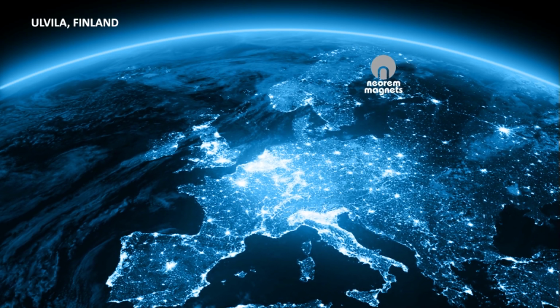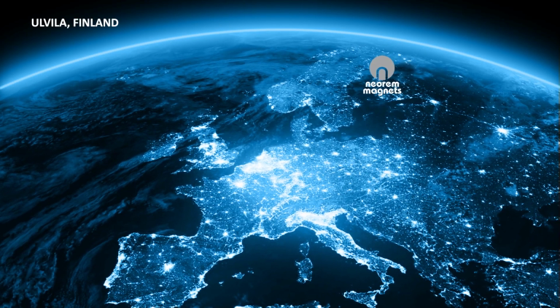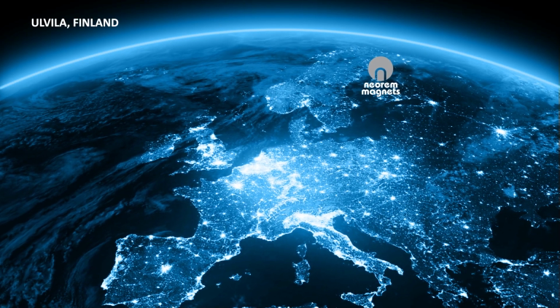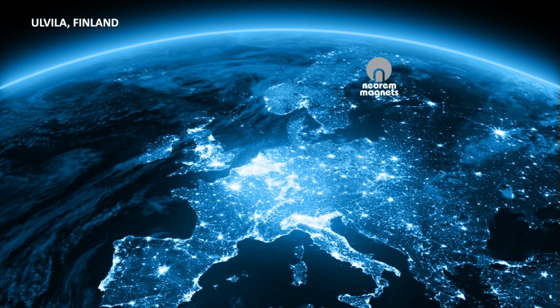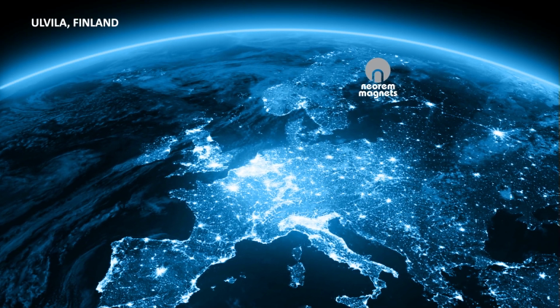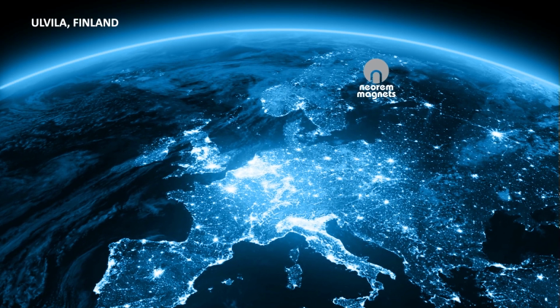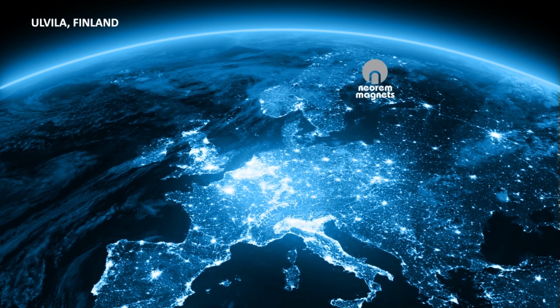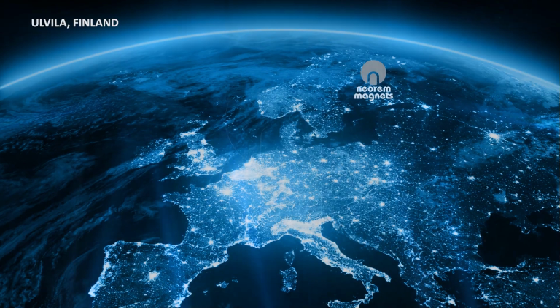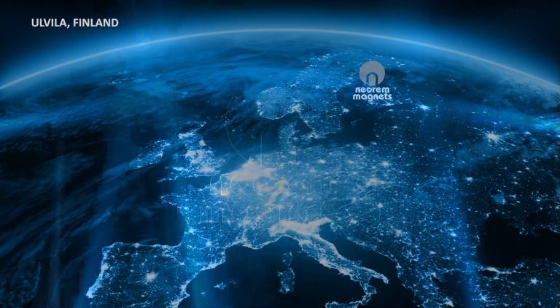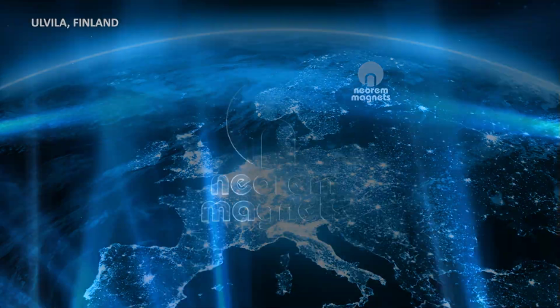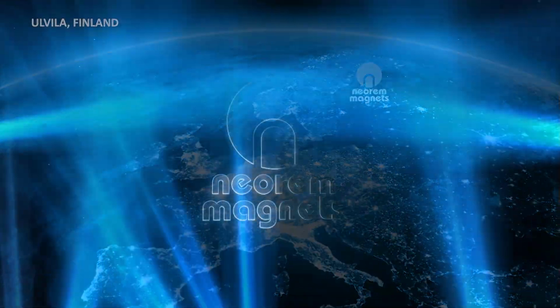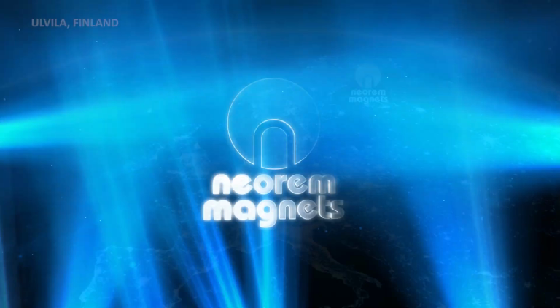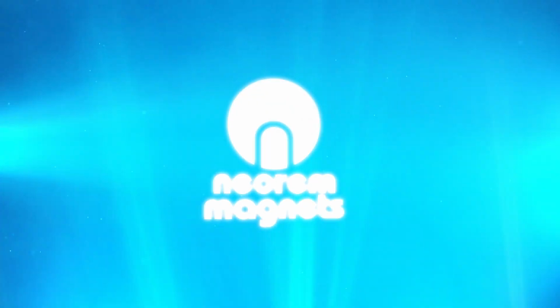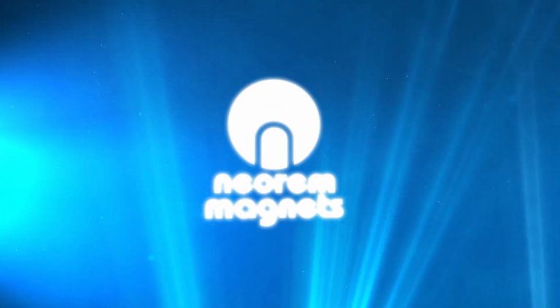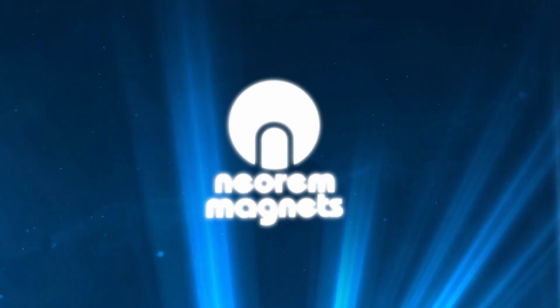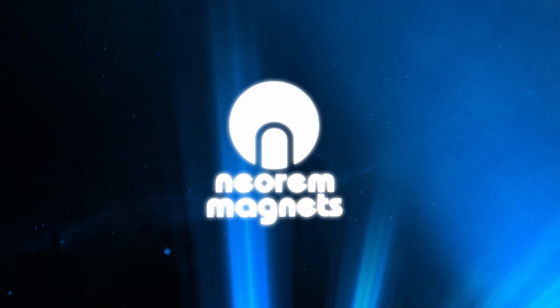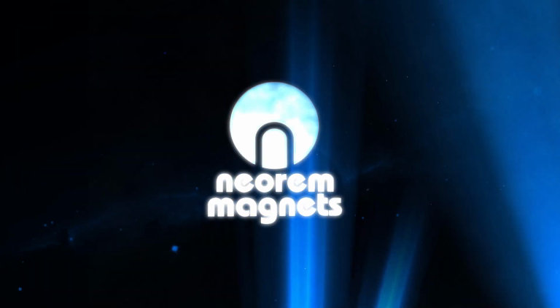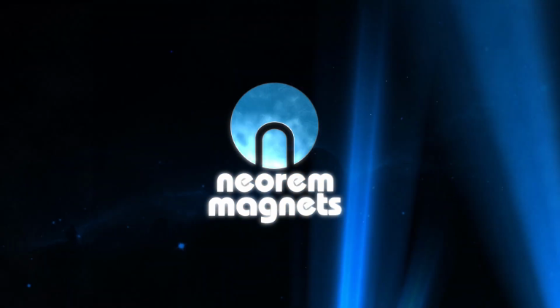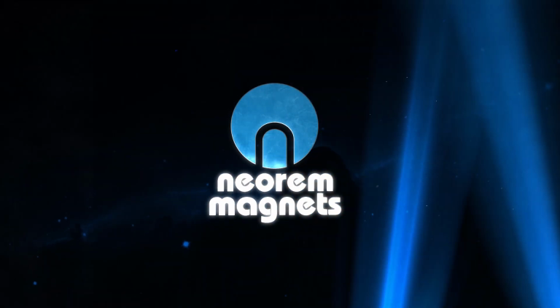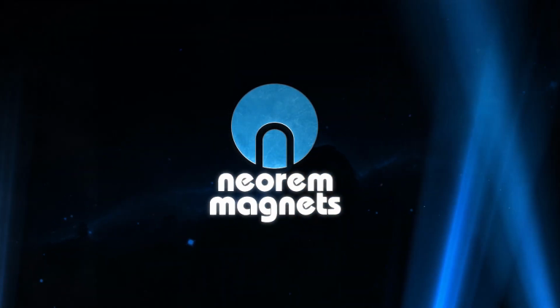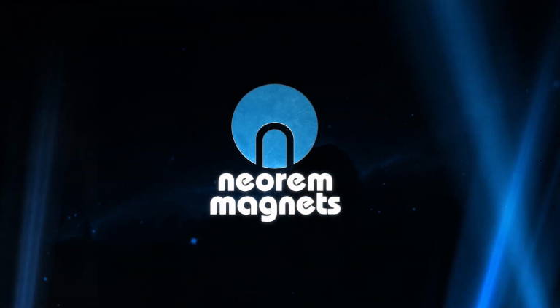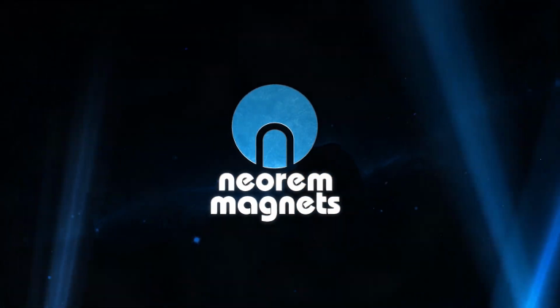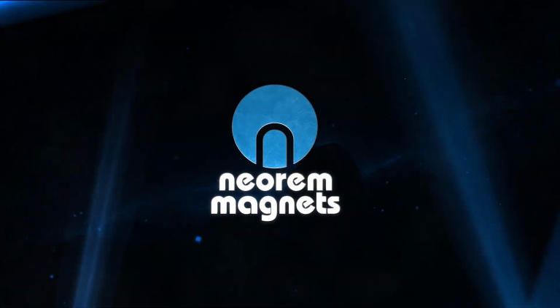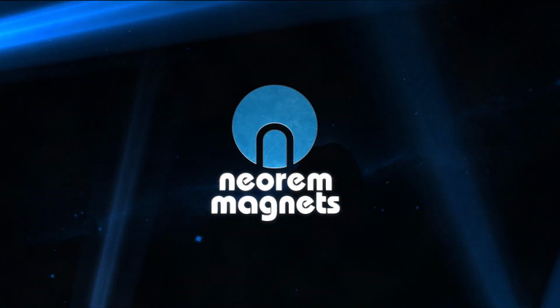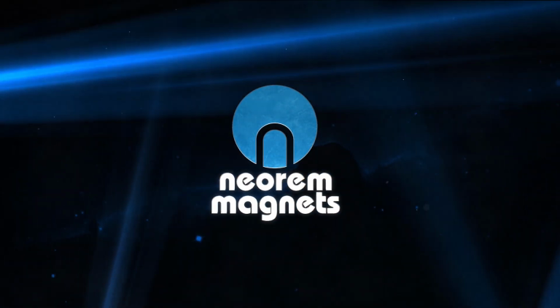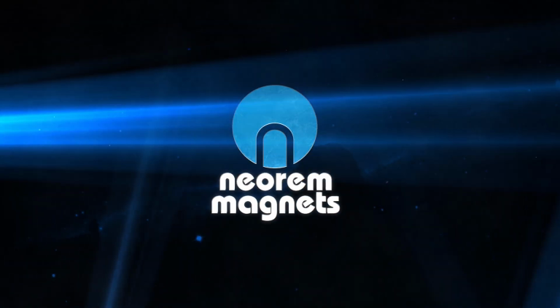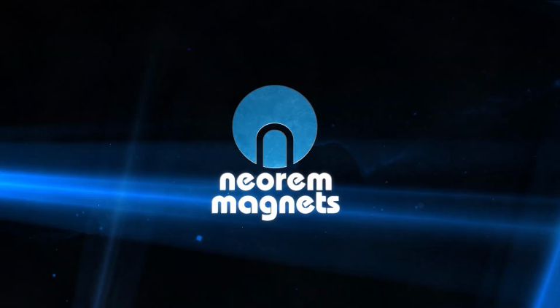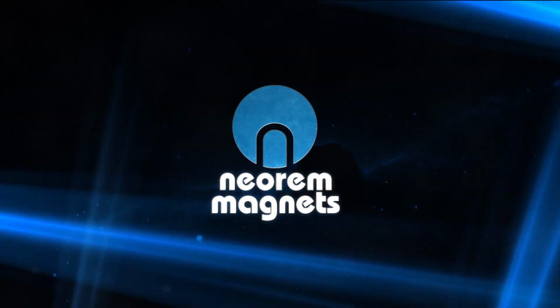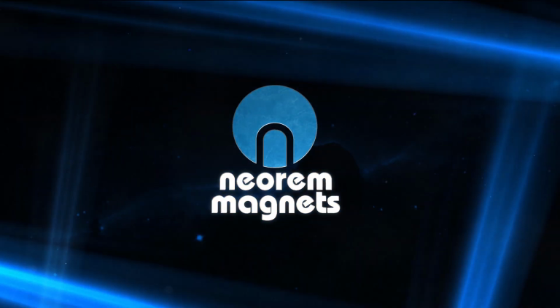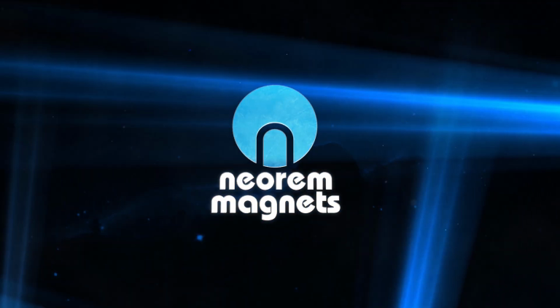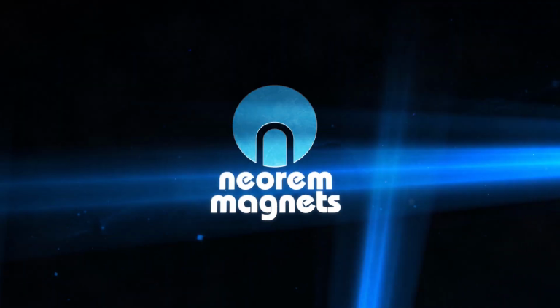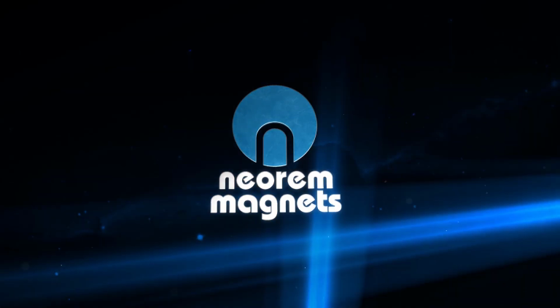Introducing Neorem Magnets, your supplier of high-tech, premium-quality permanent magnet assemblies.